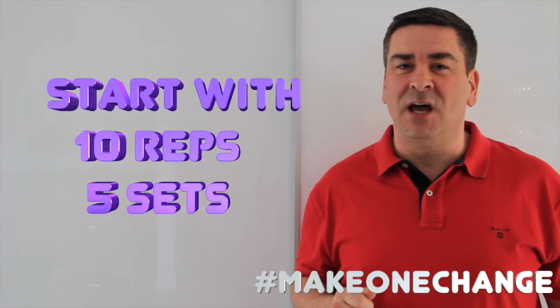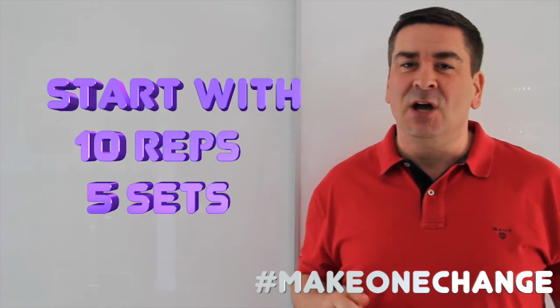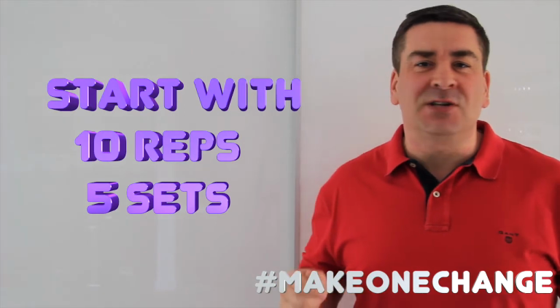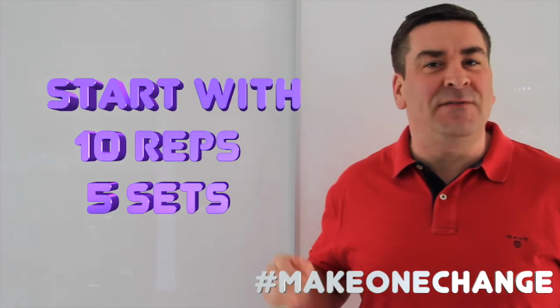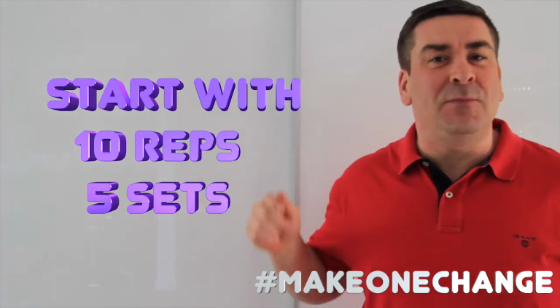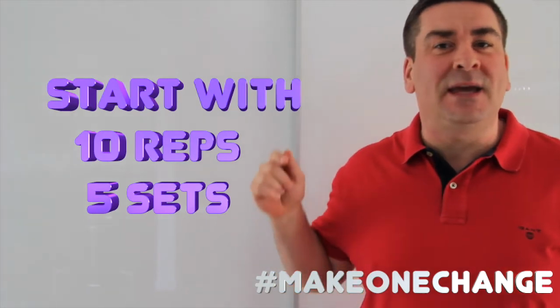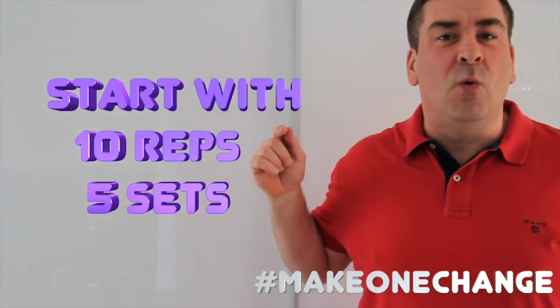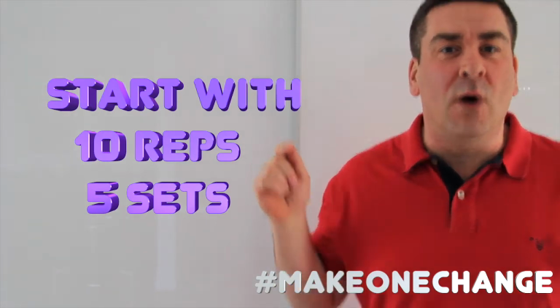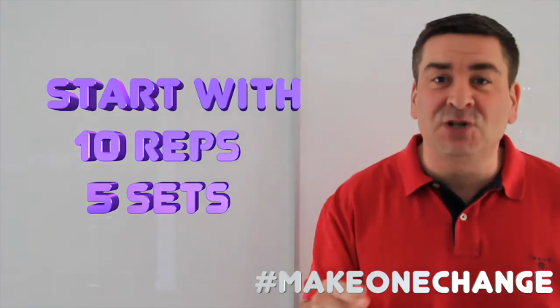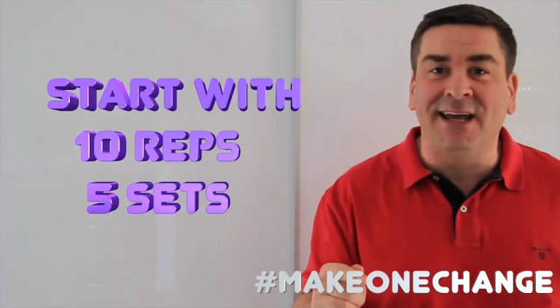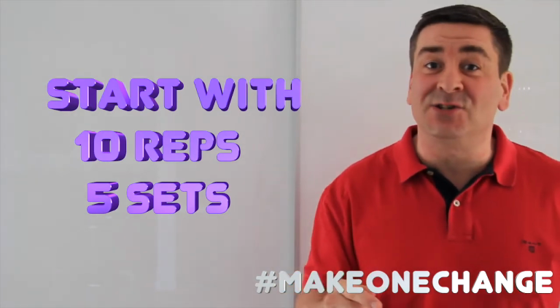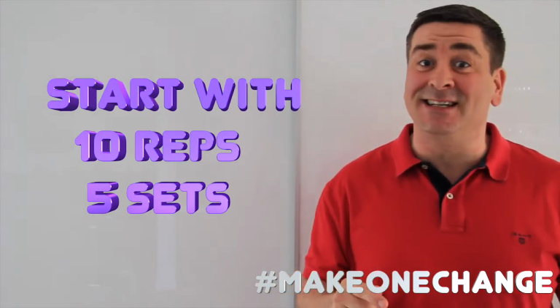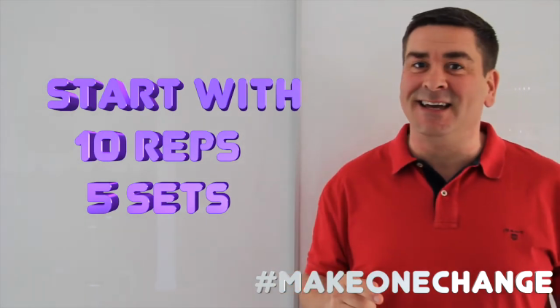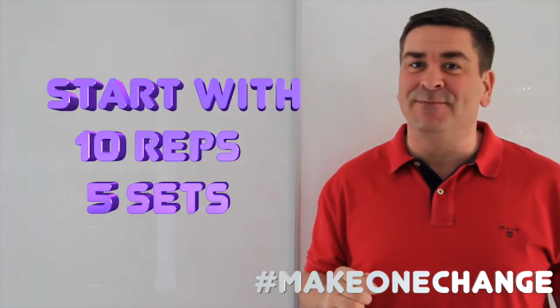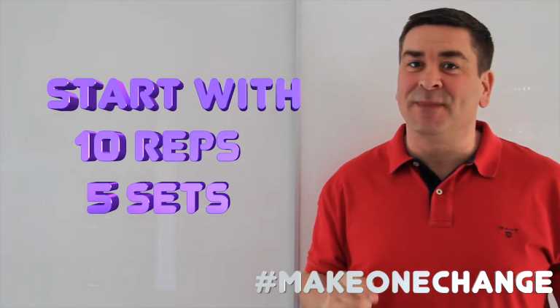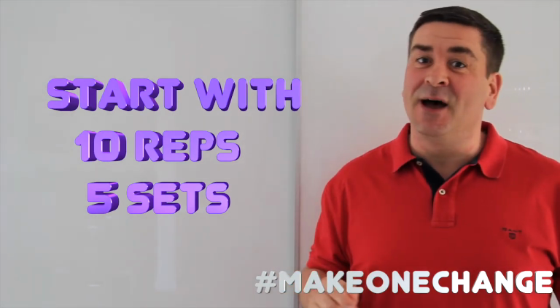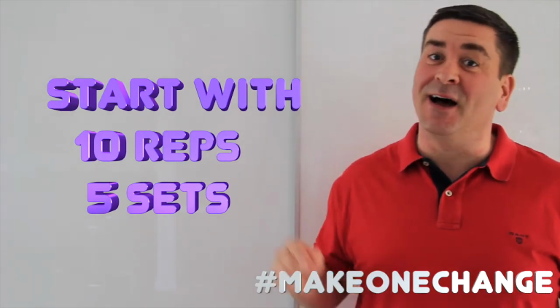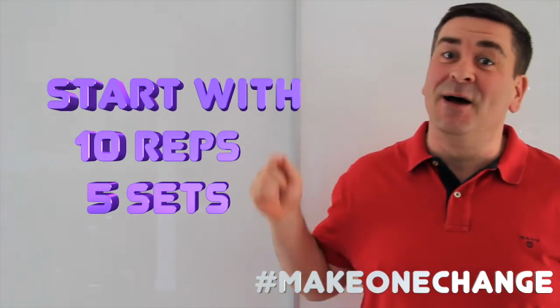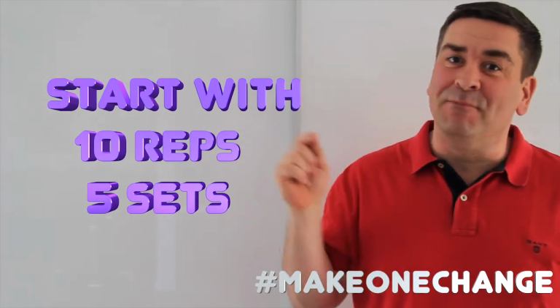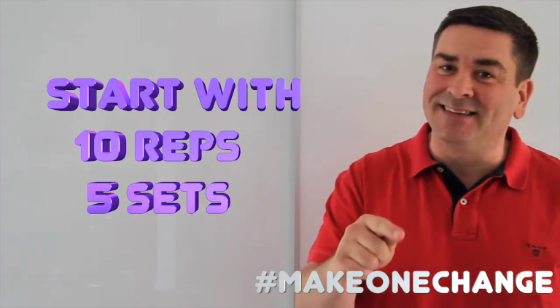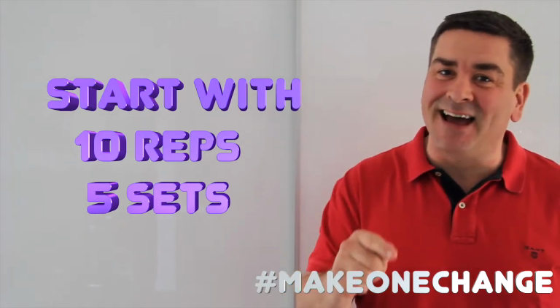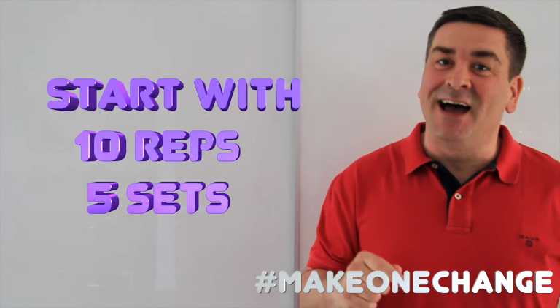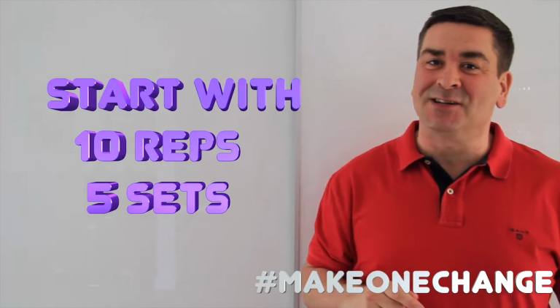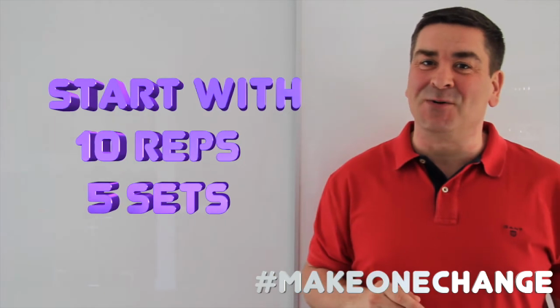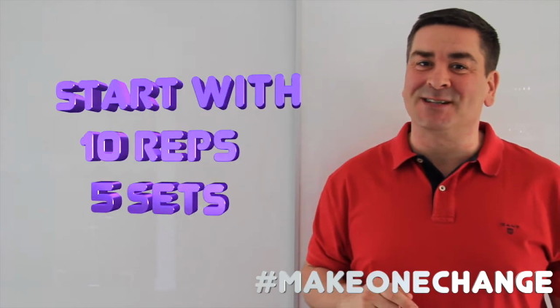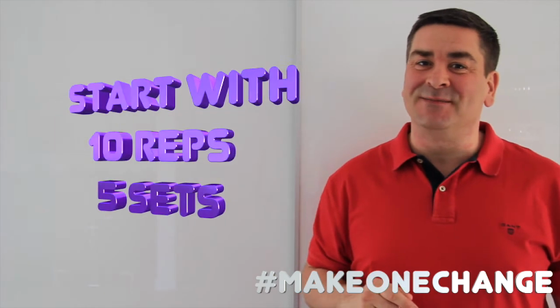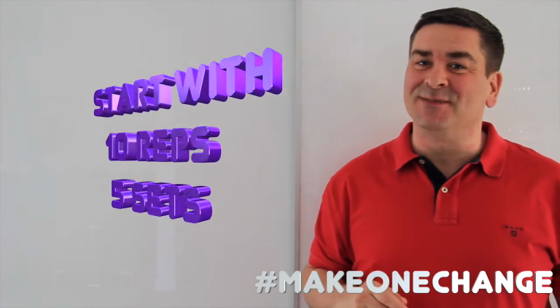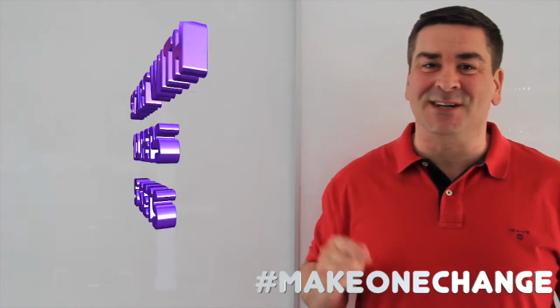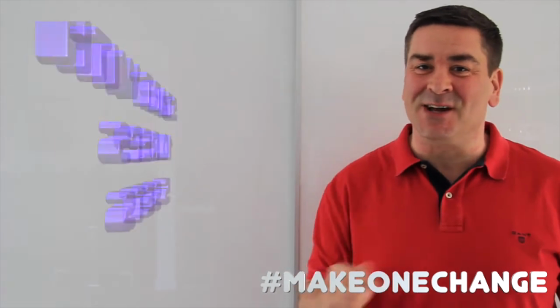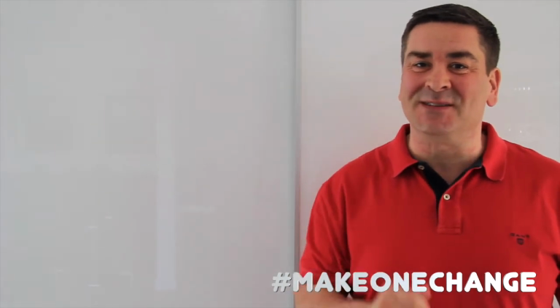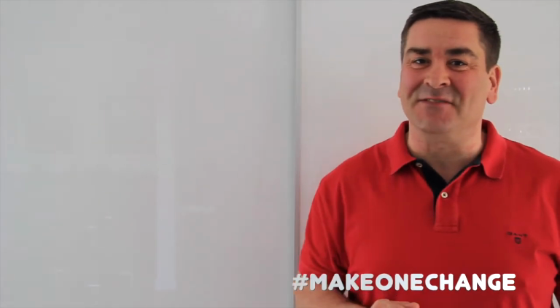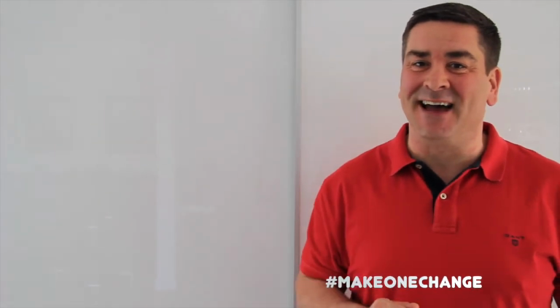So if you make one change today, make that a squat so you don't die fat.